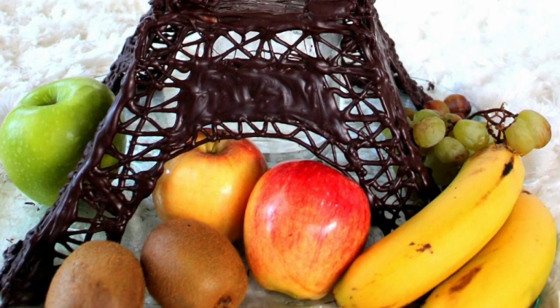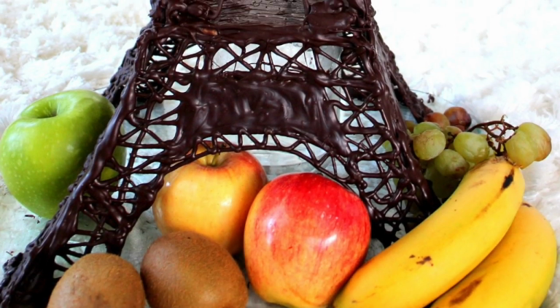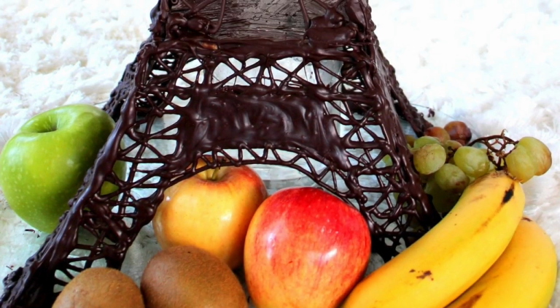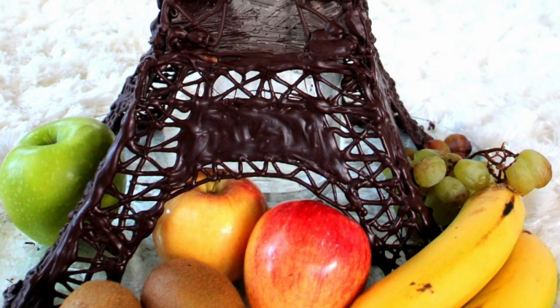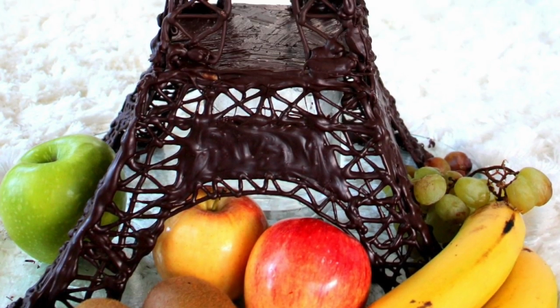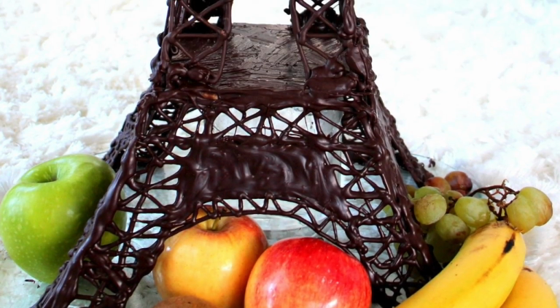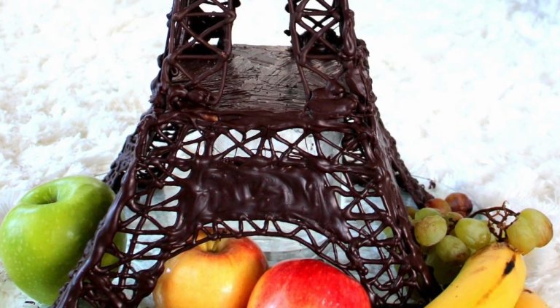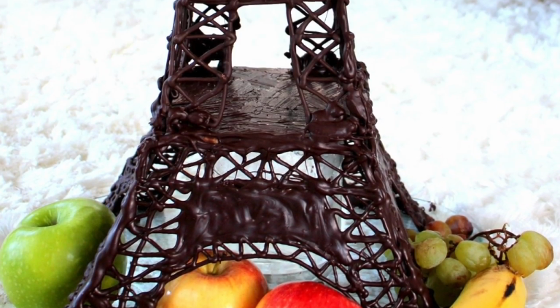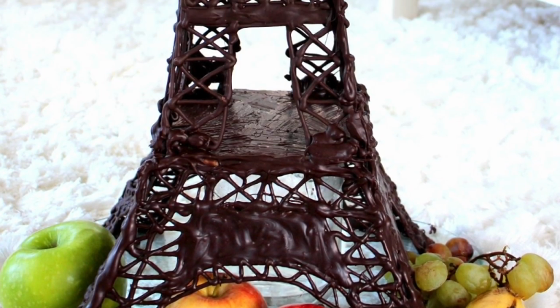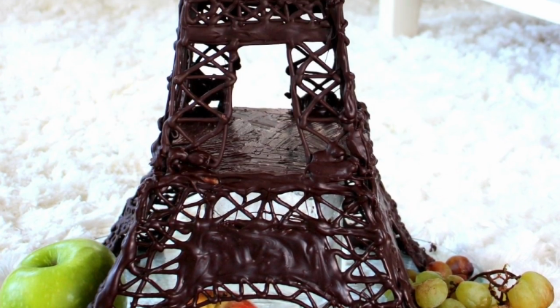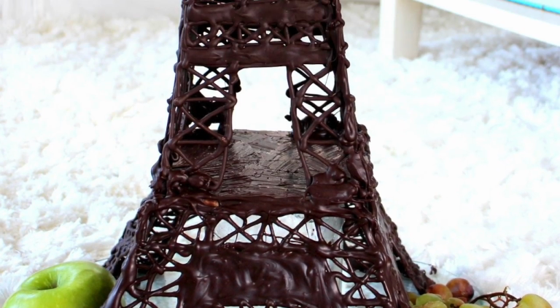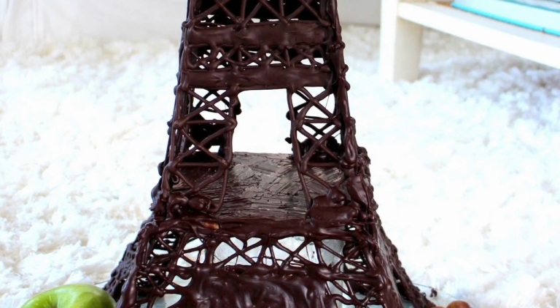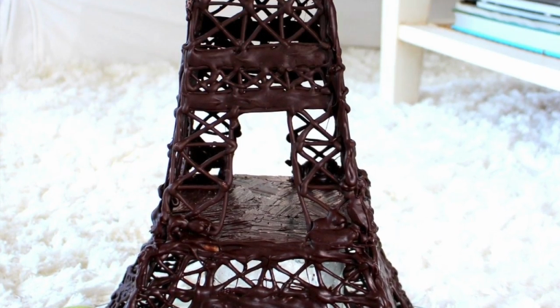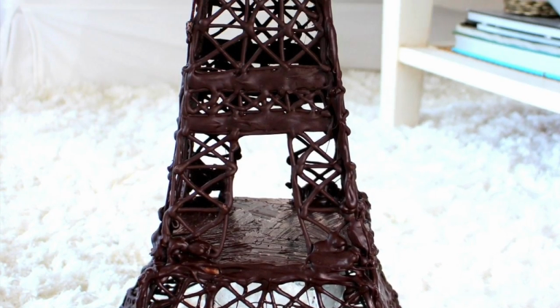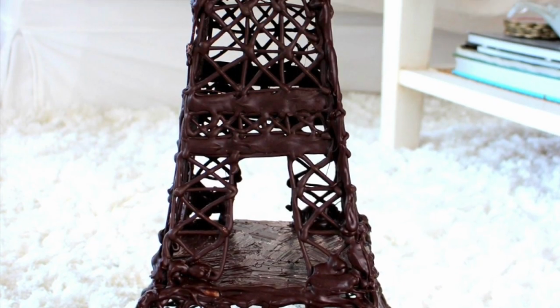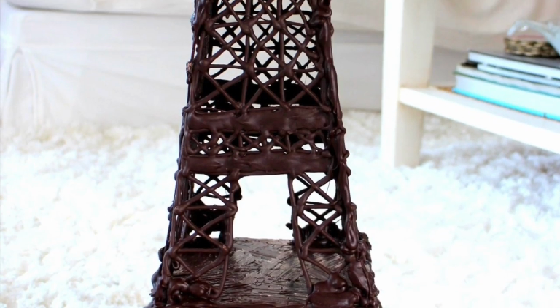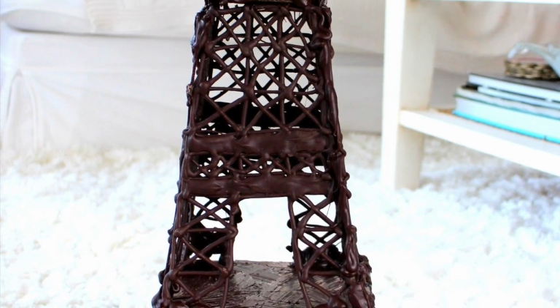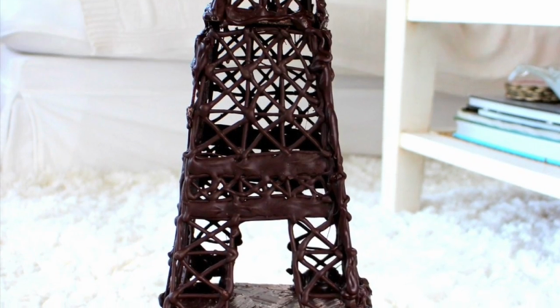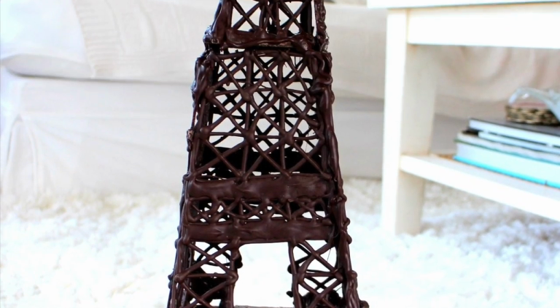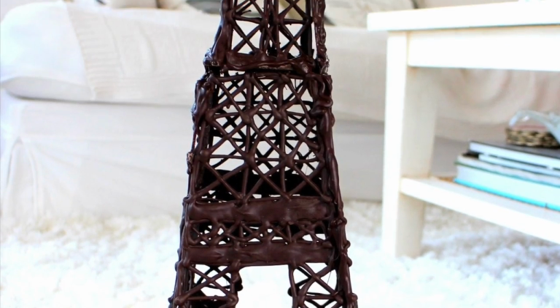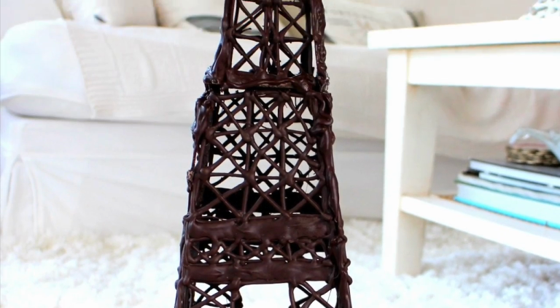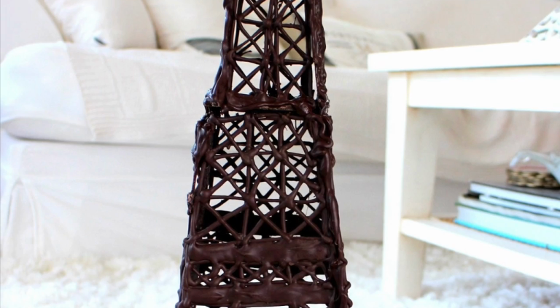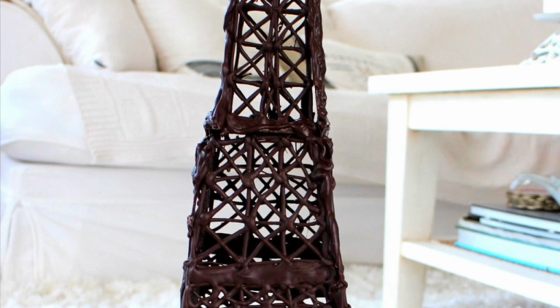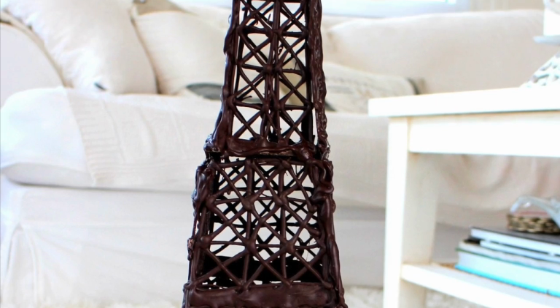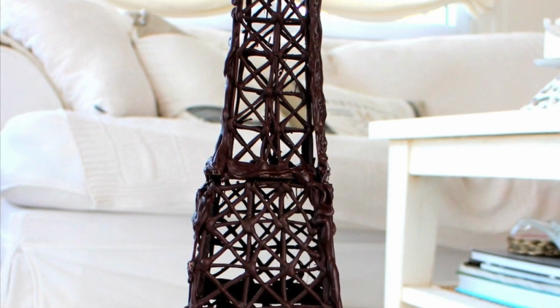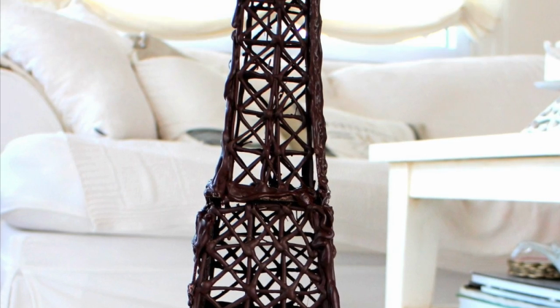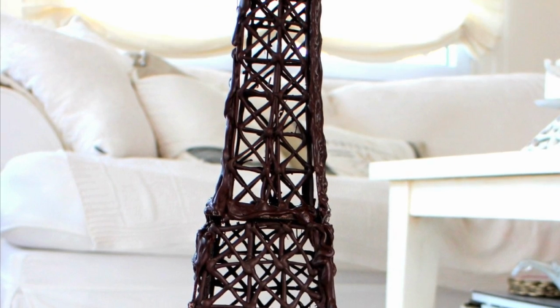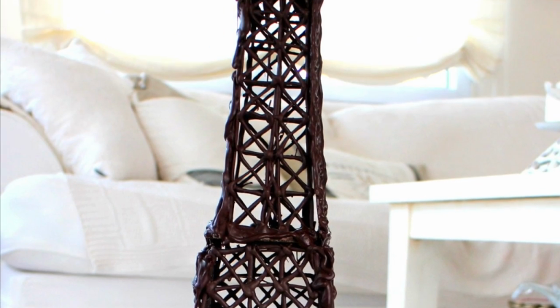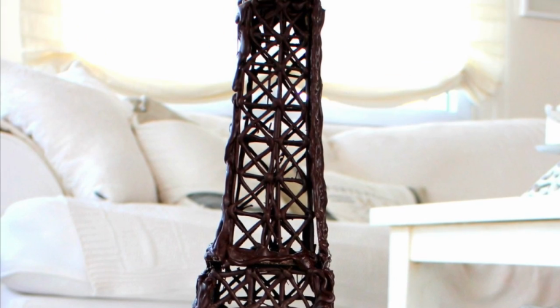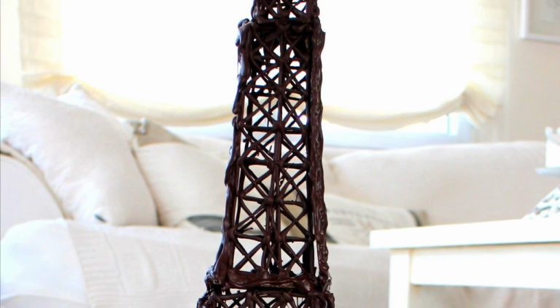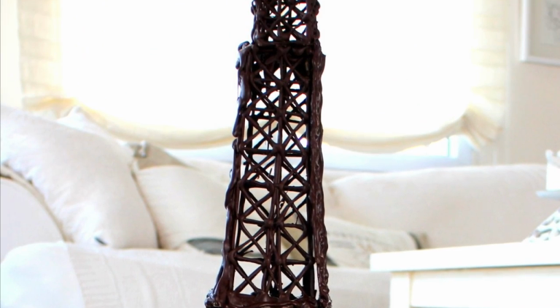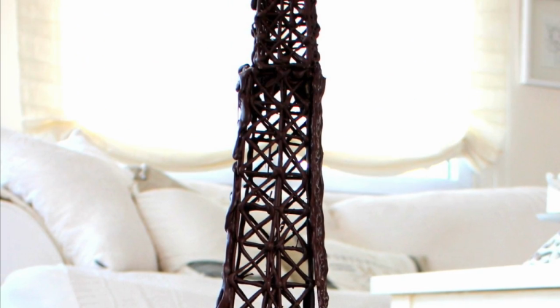Hey everyone, welcome back to my channel. Today's tutorial will be a chocolate Eiffel Tower. Let's begin.